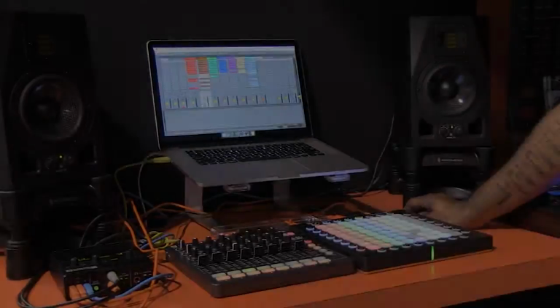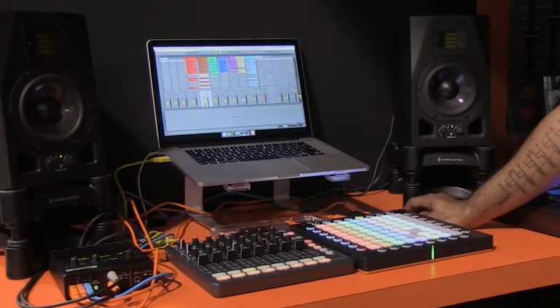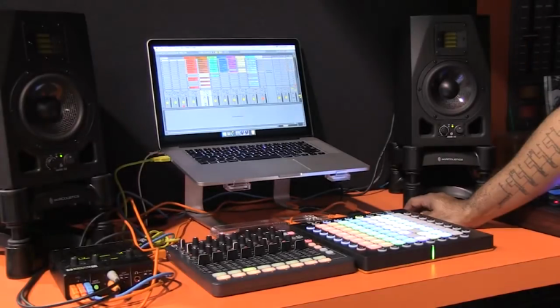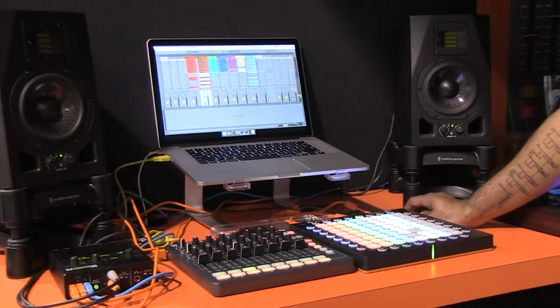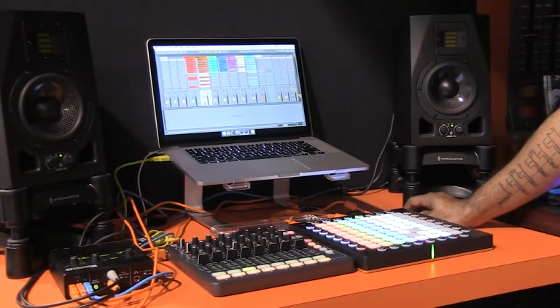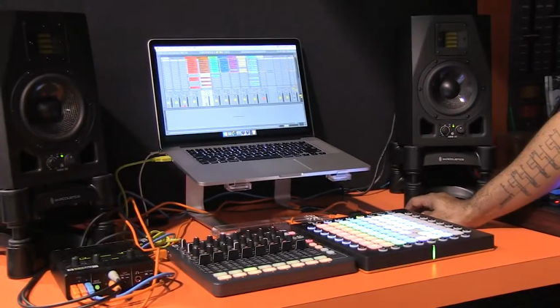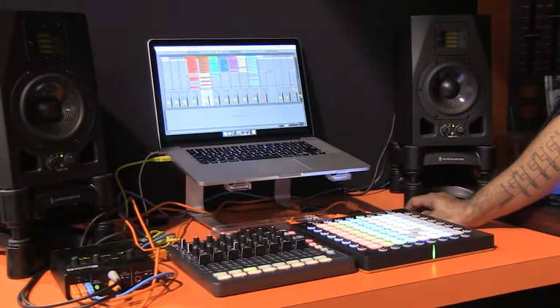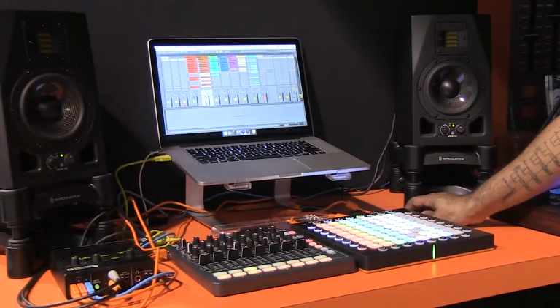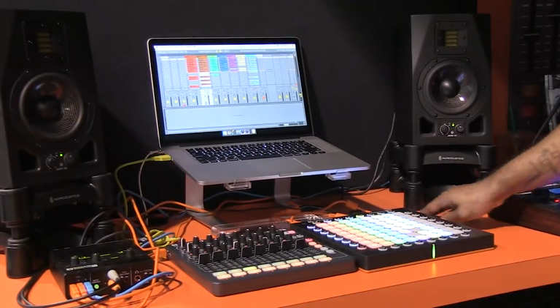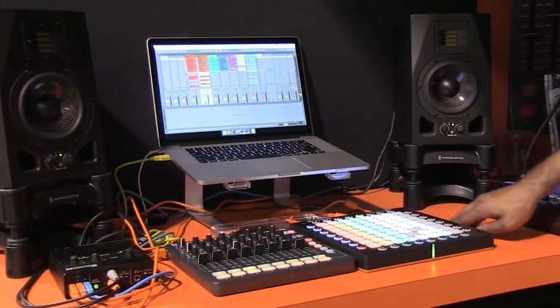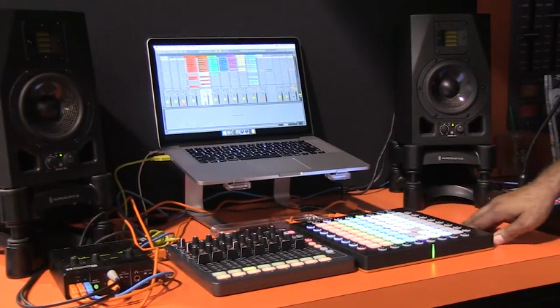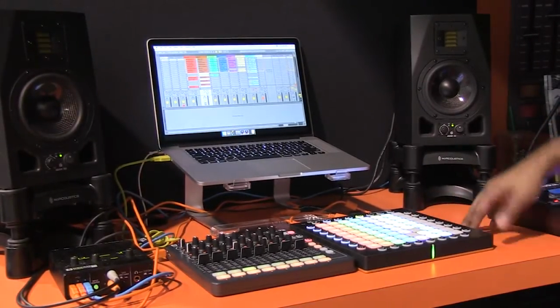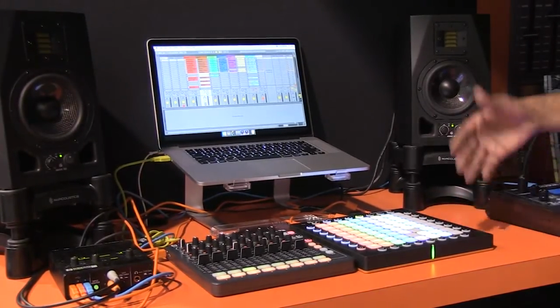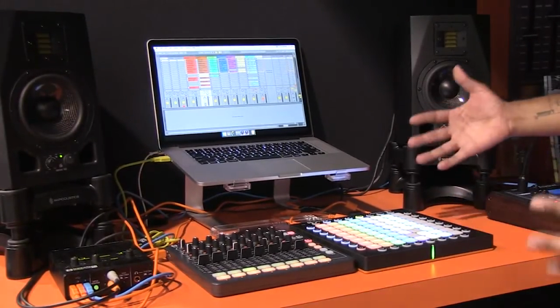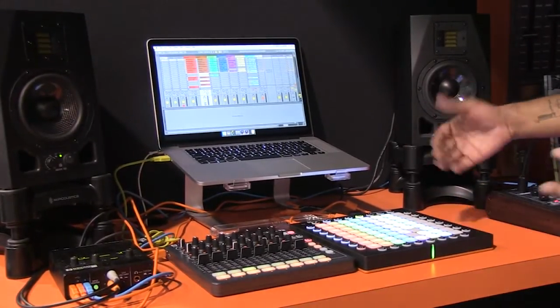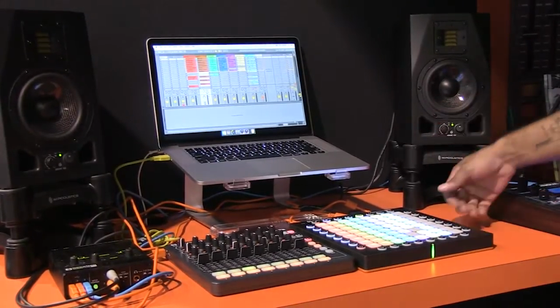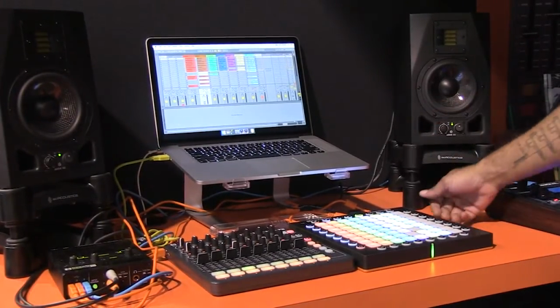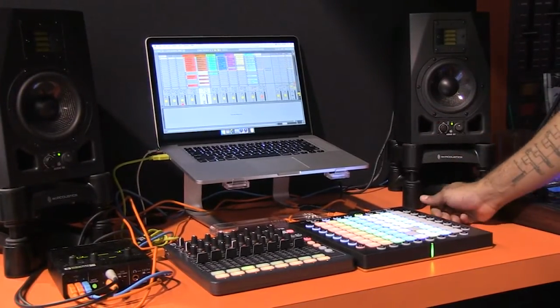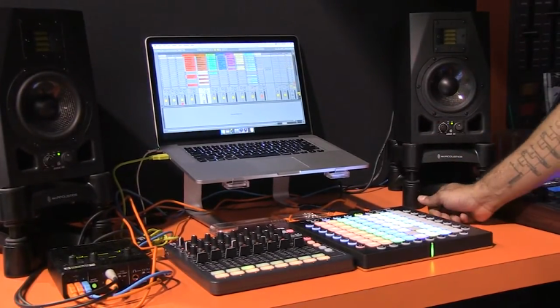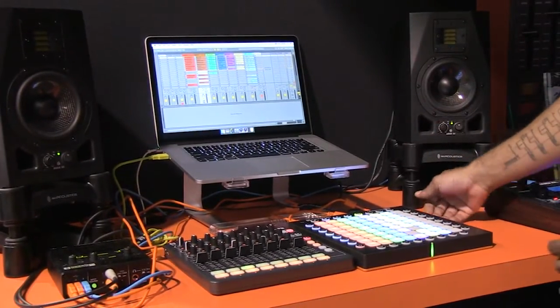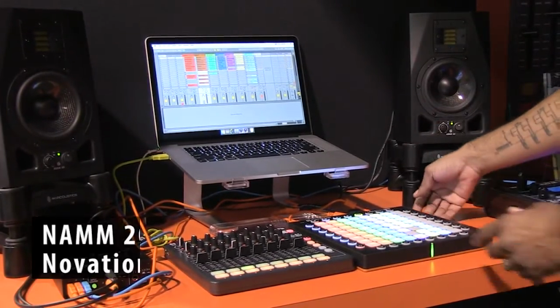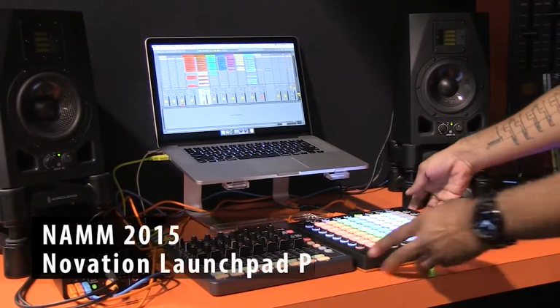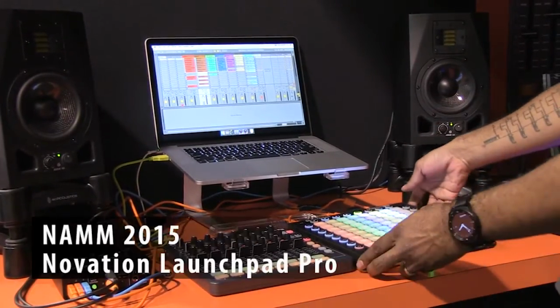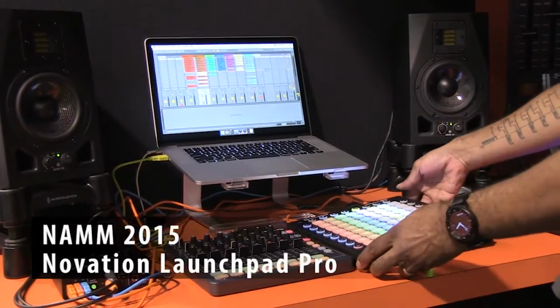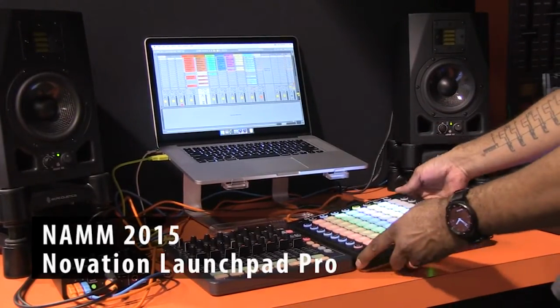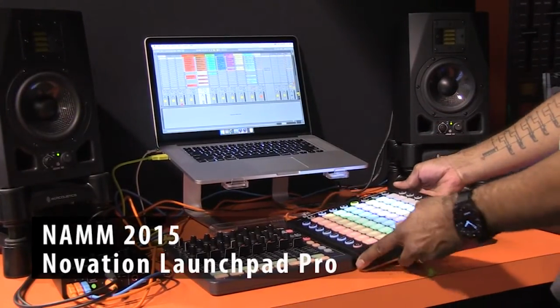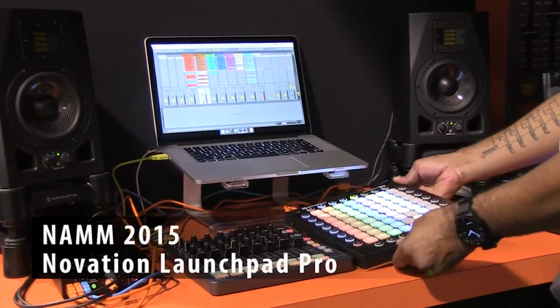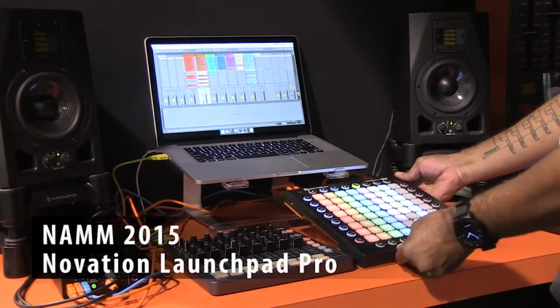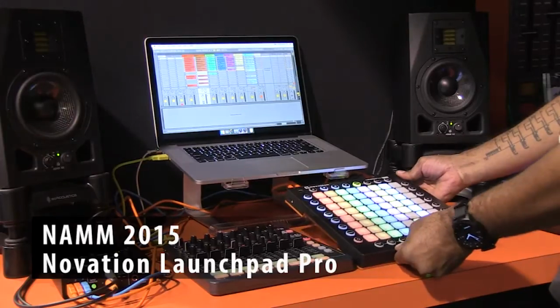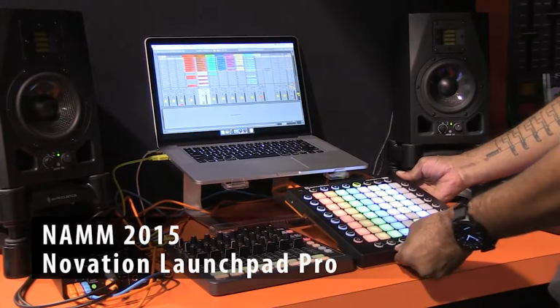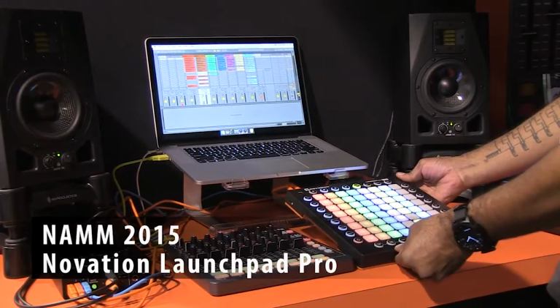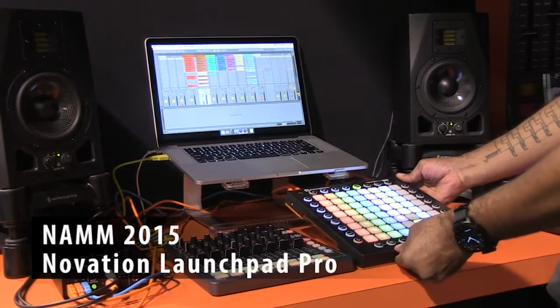Hey everybody, my name is Davius Beck and I'm here to demonstrate some of the new features of our new flagship device, the Launchpad Pro.